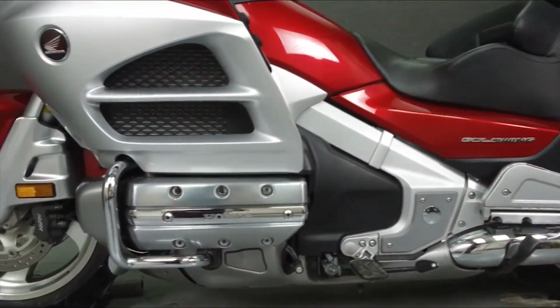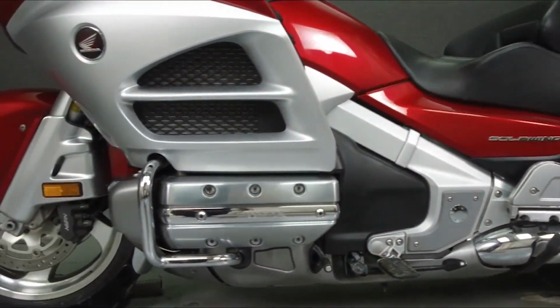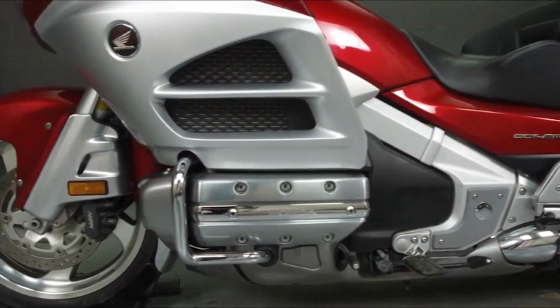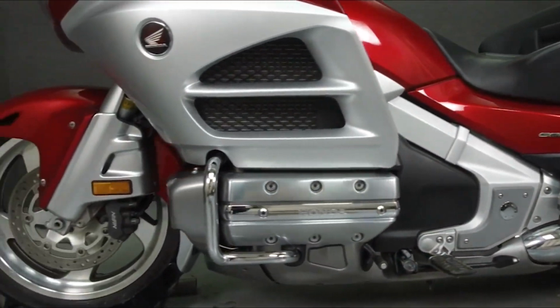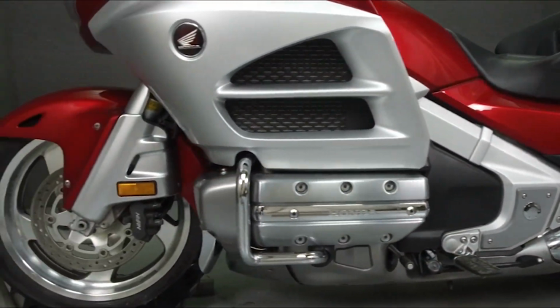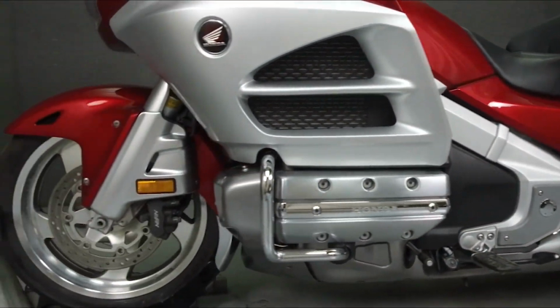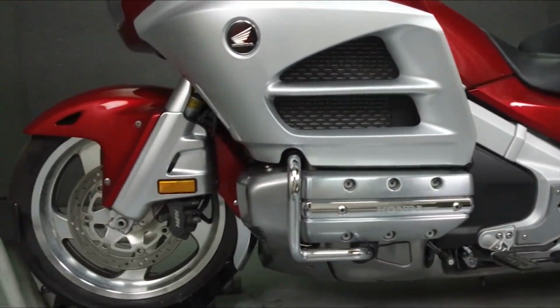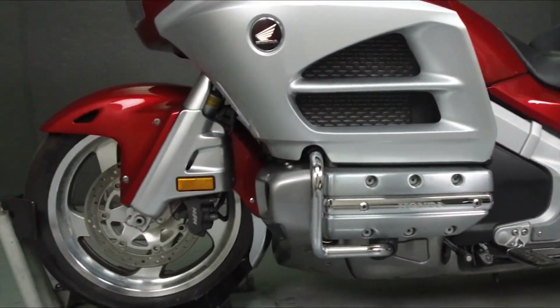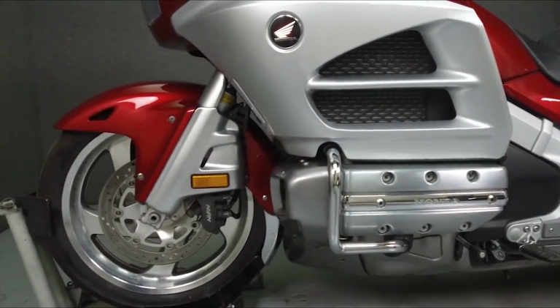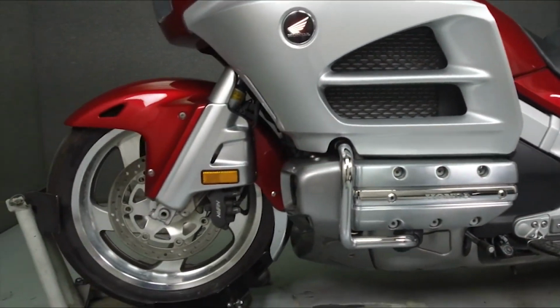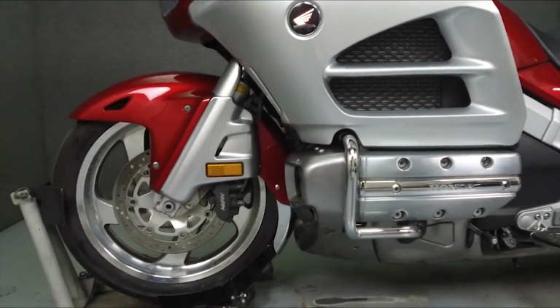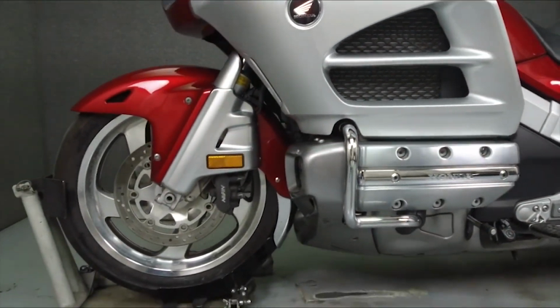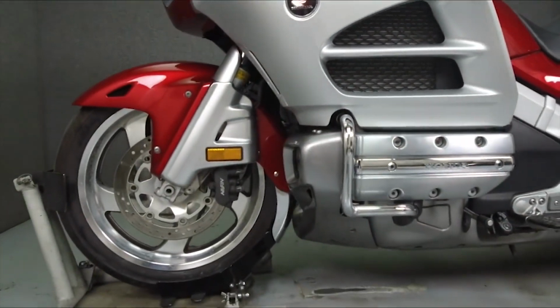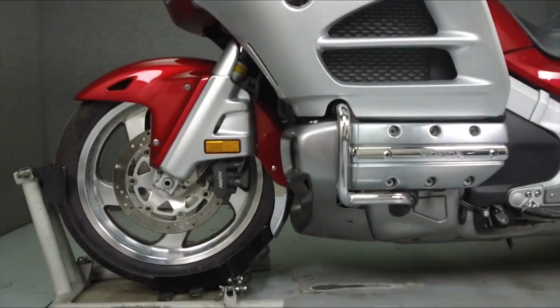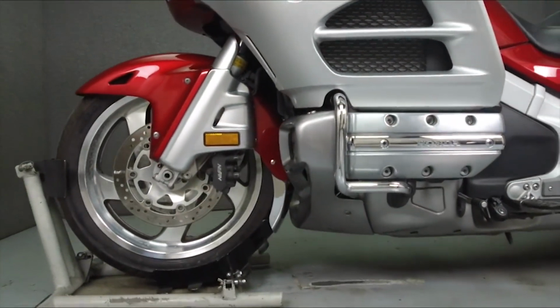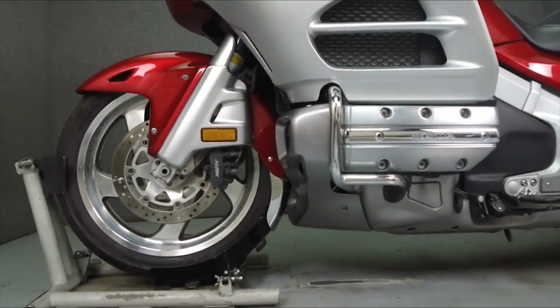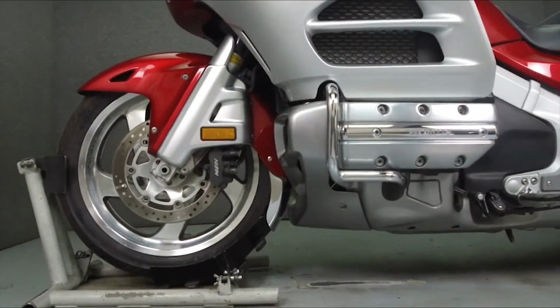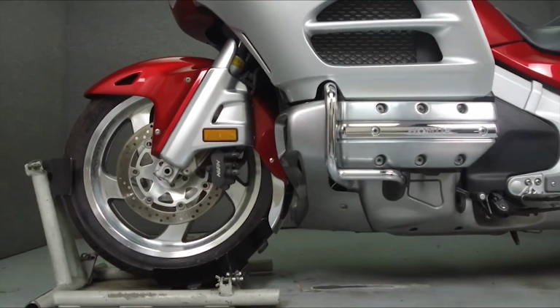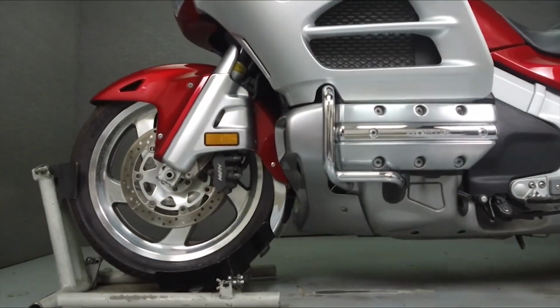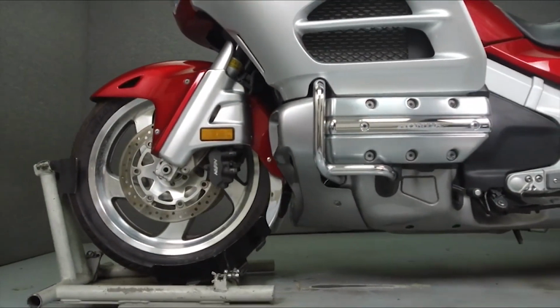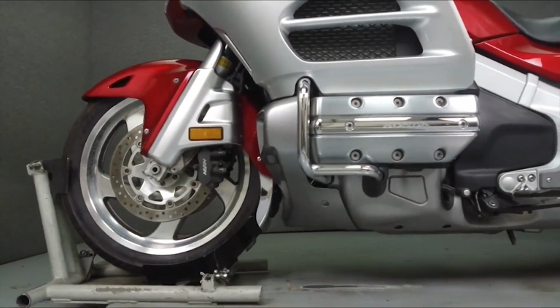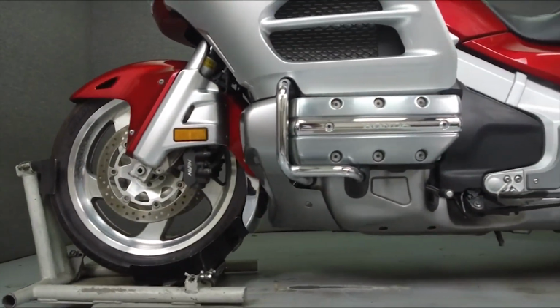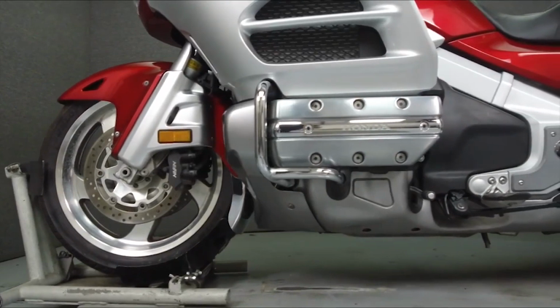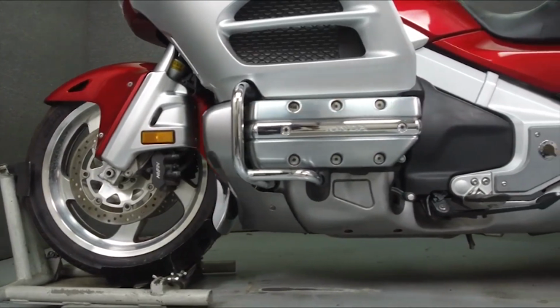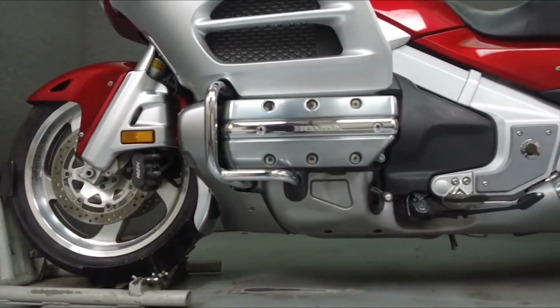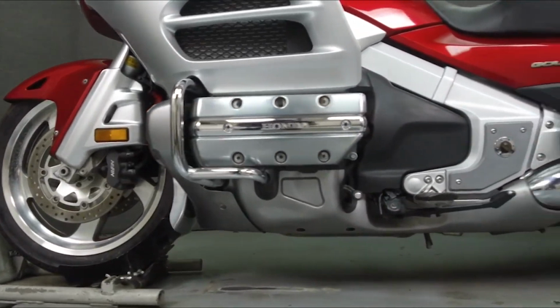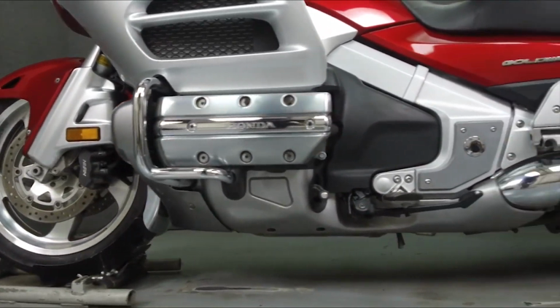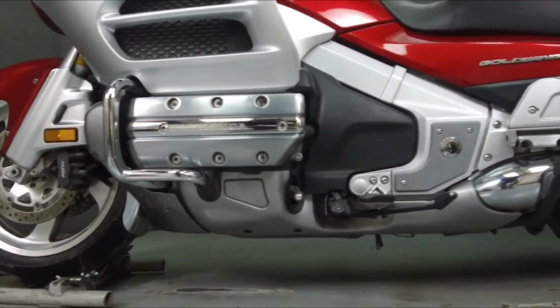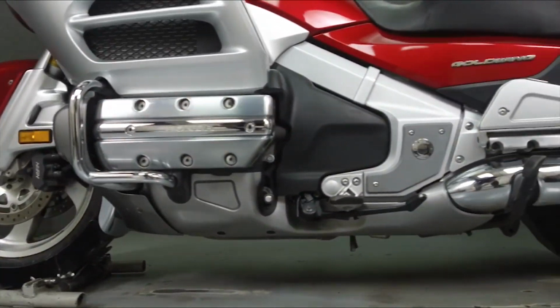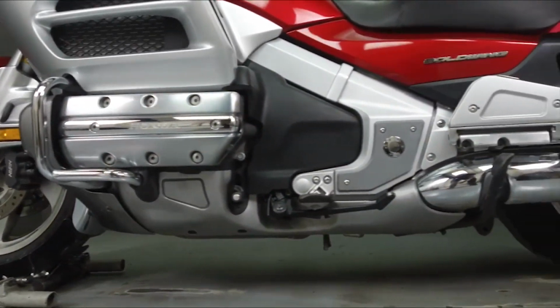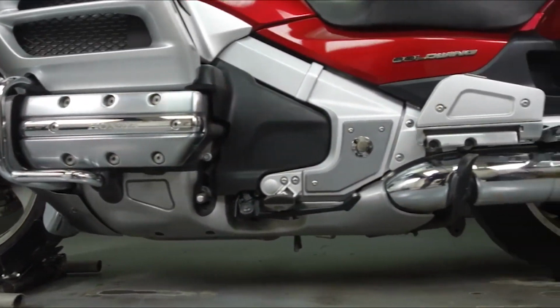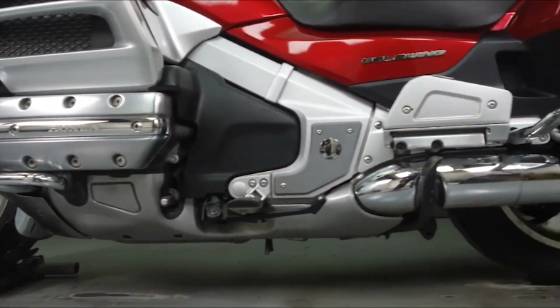It has been upgraded with a luggage rack, driving lights, a vented windshield, and a voltage gauge.